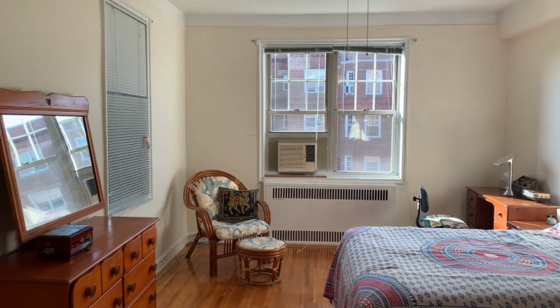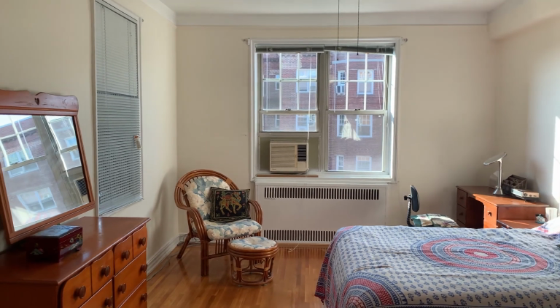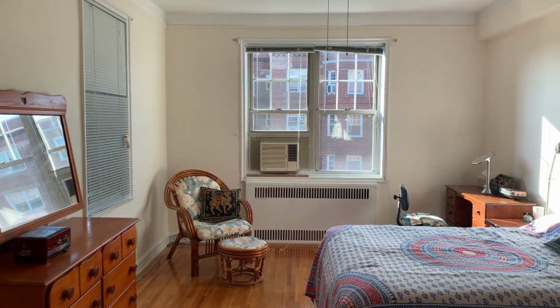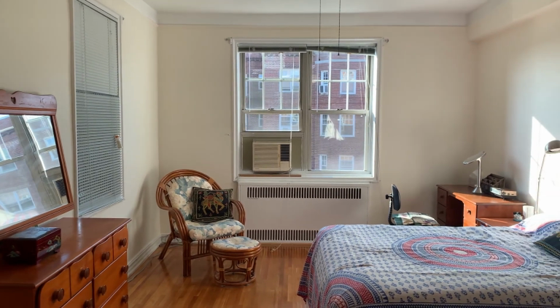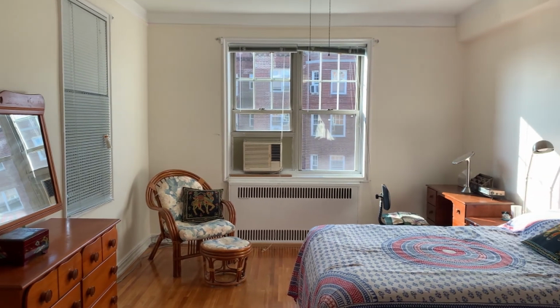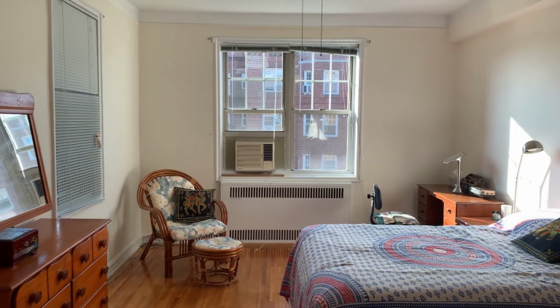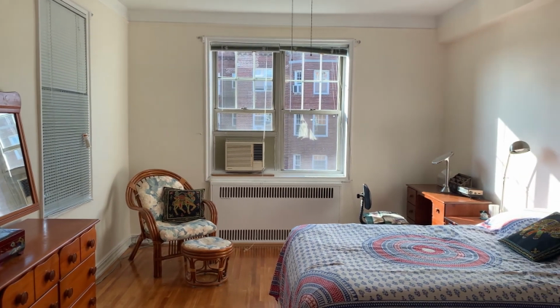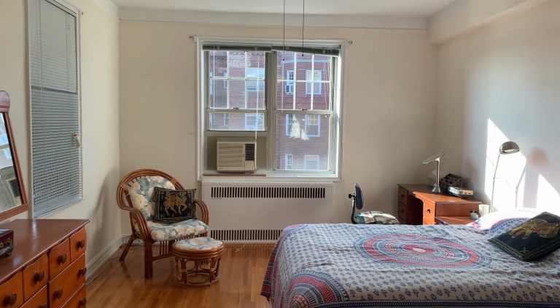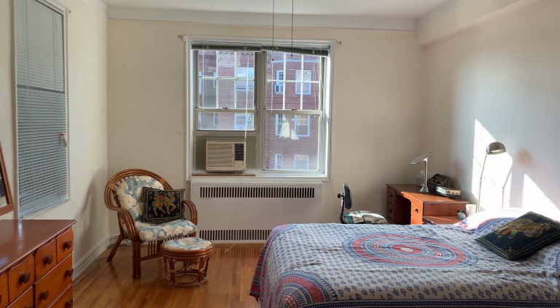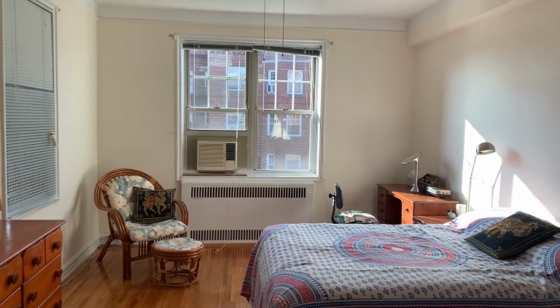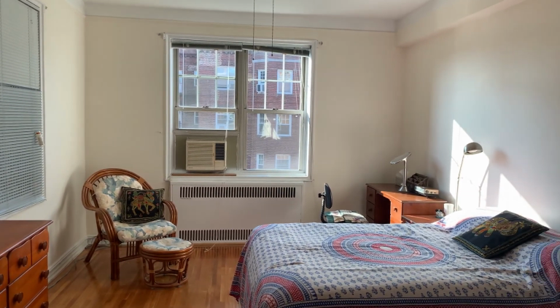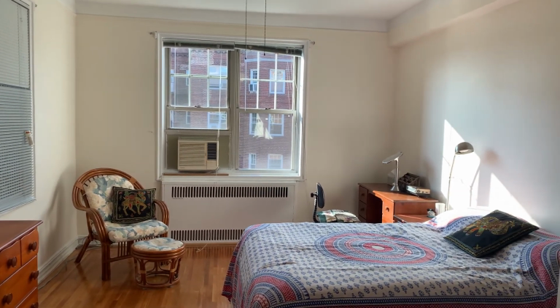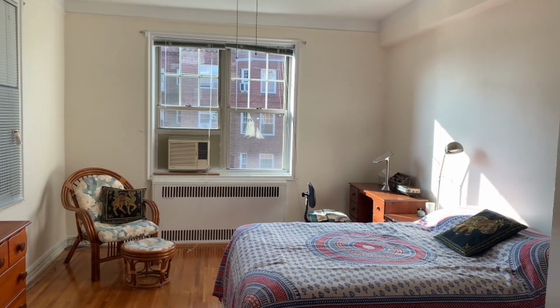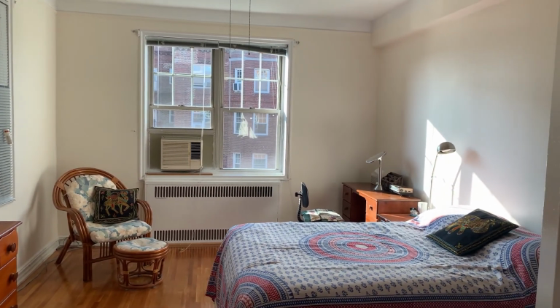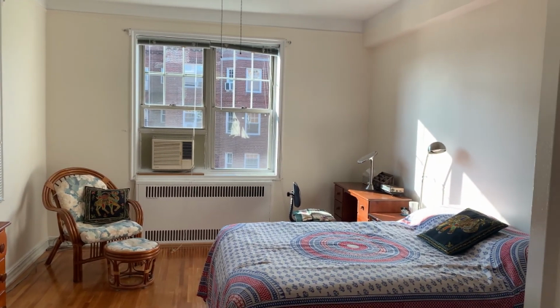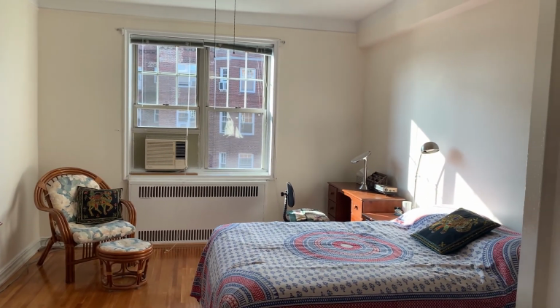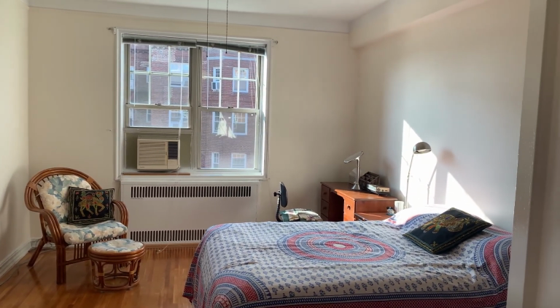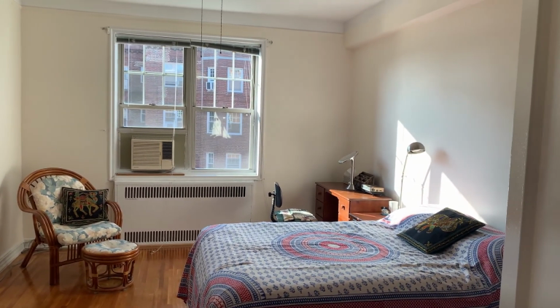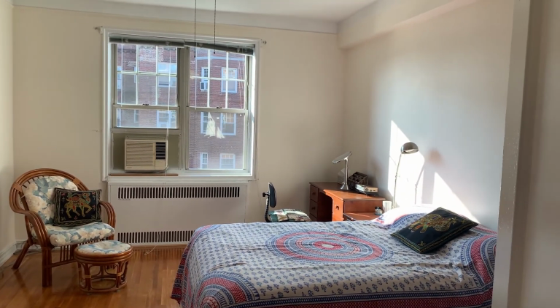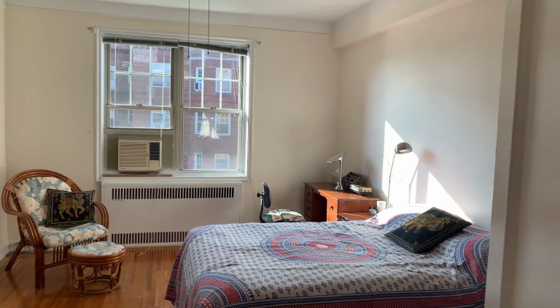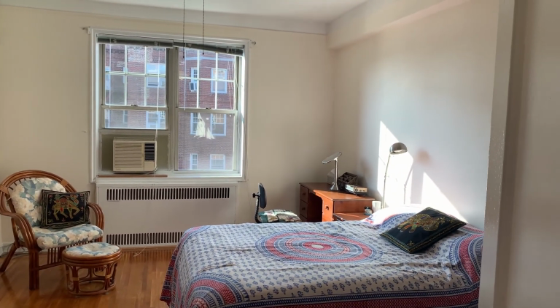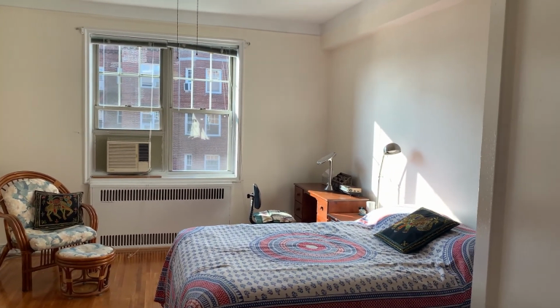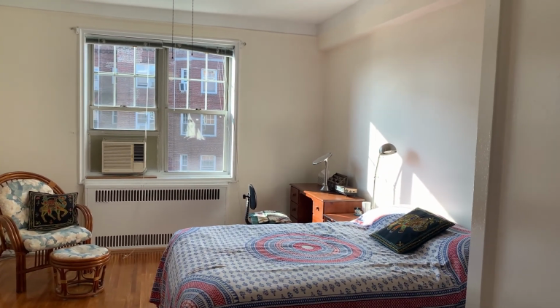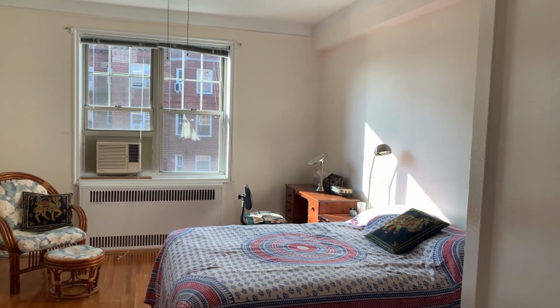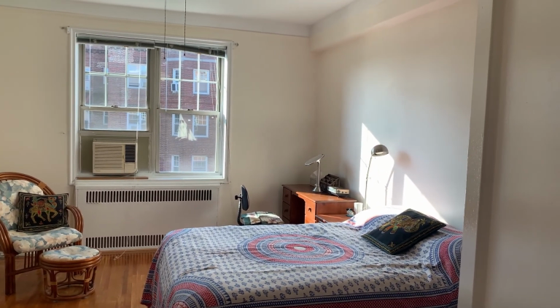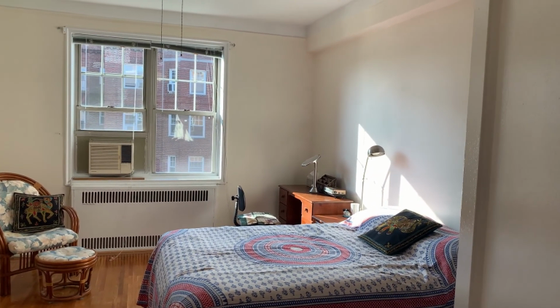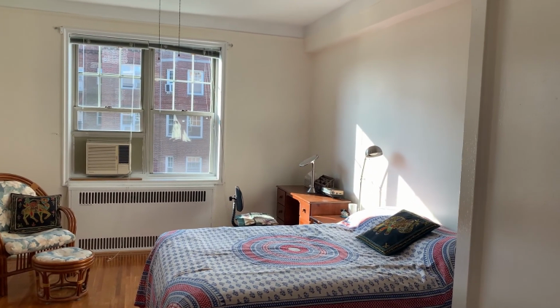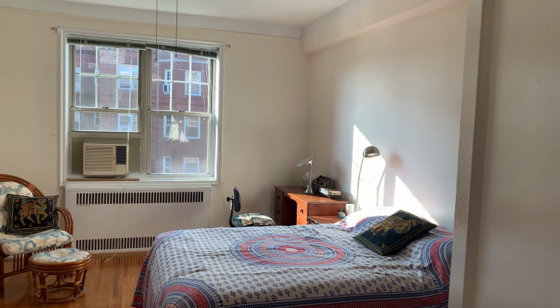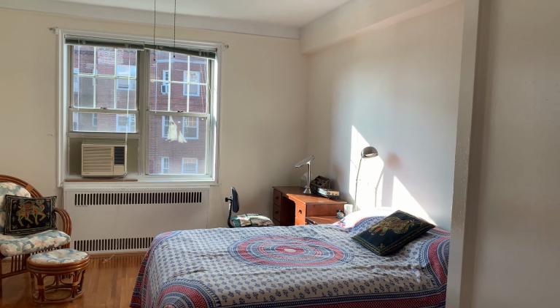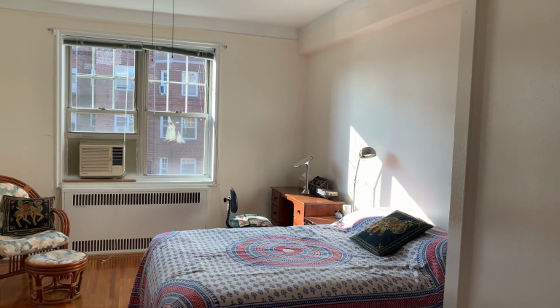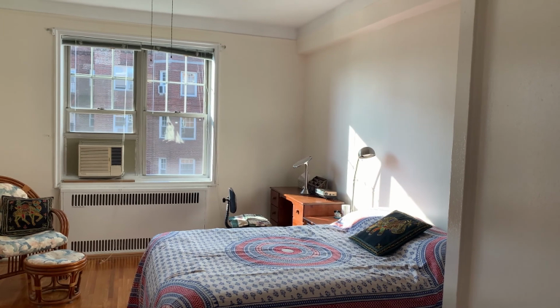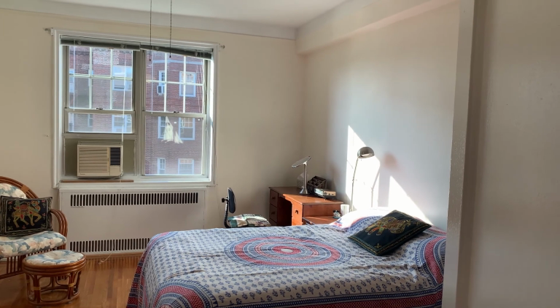Two windows adorn the bedroom, giving delightful afternoon sun.